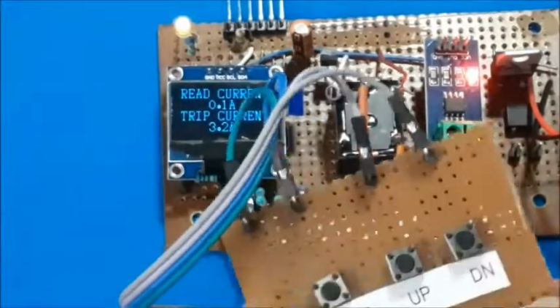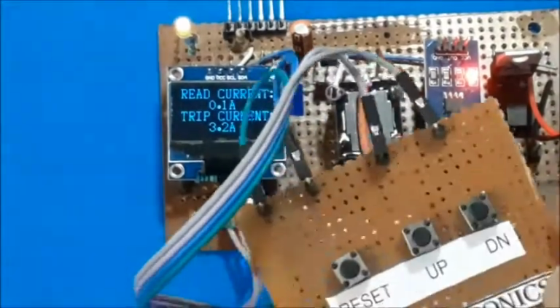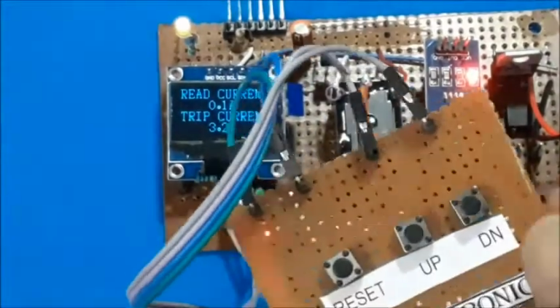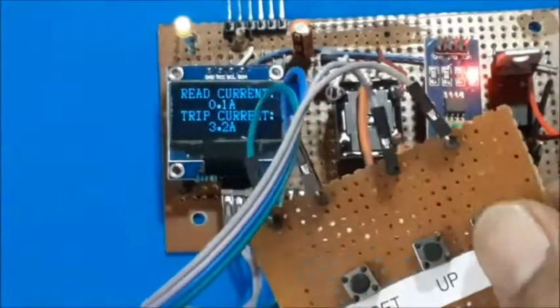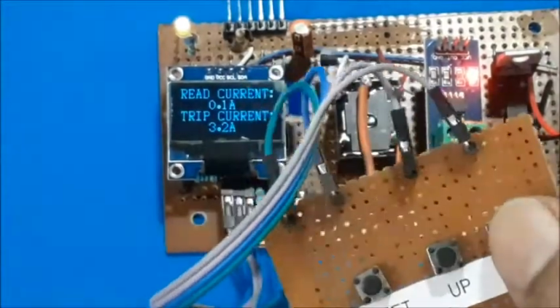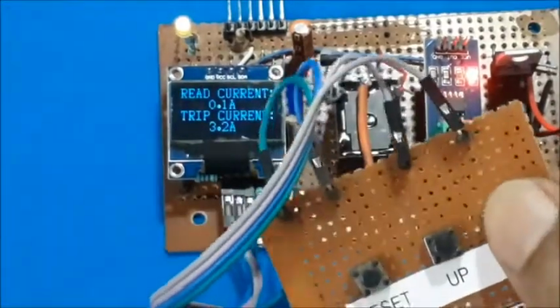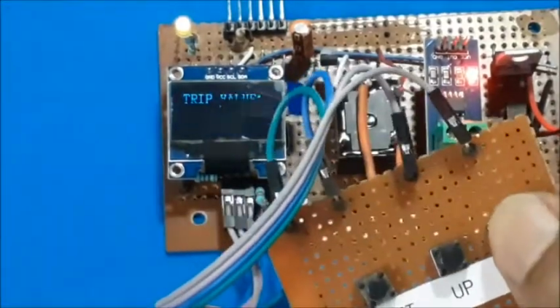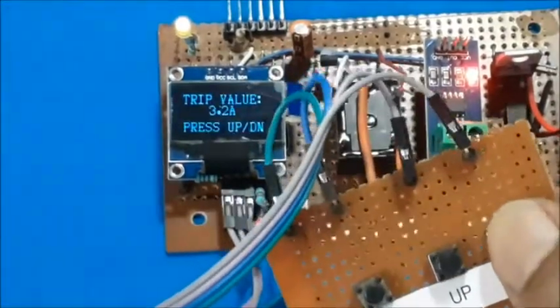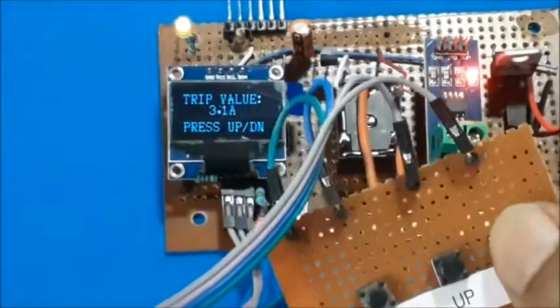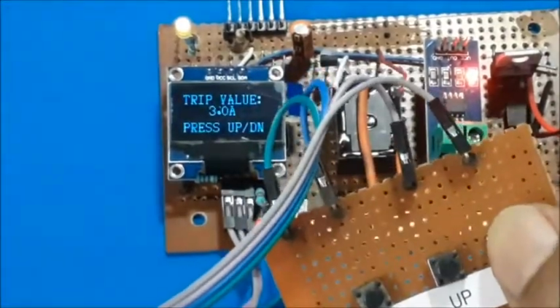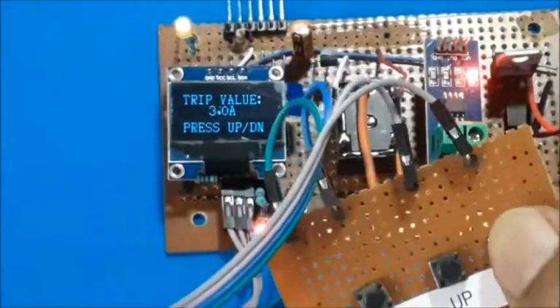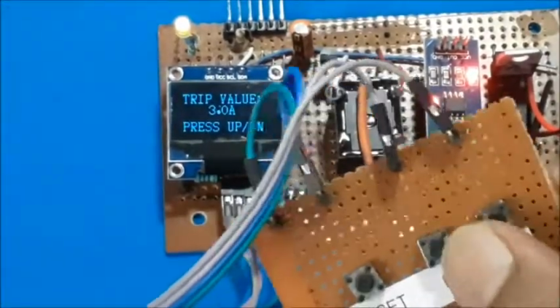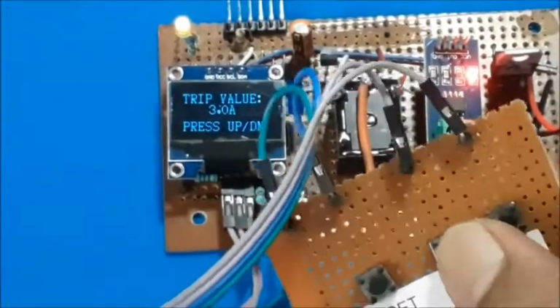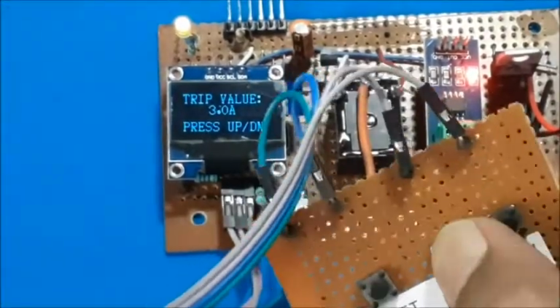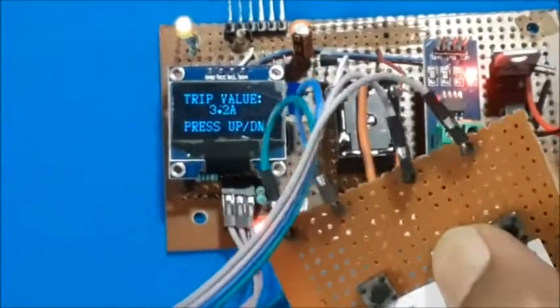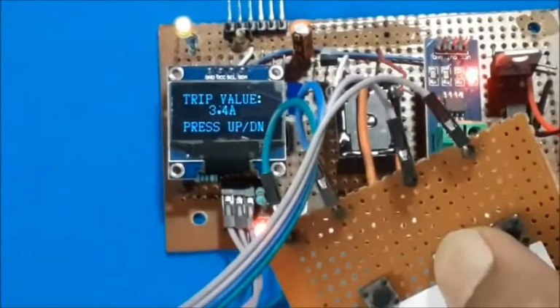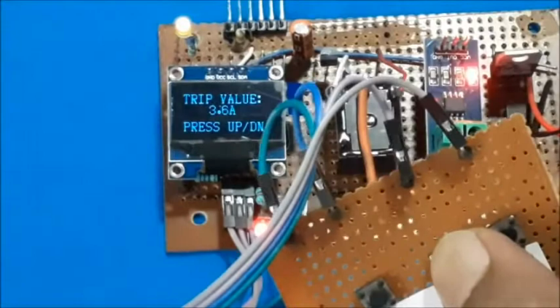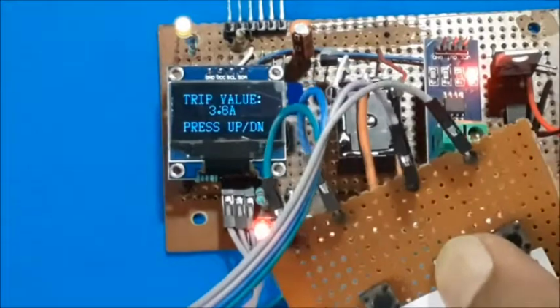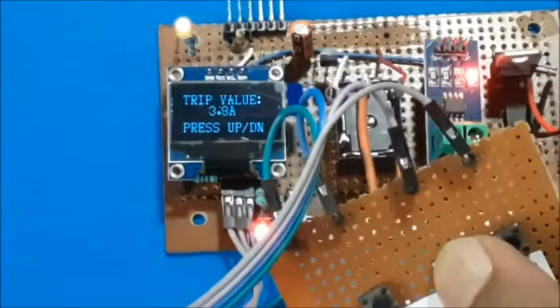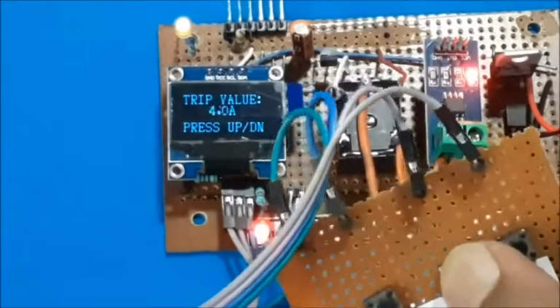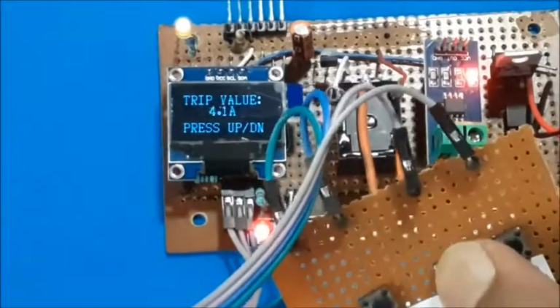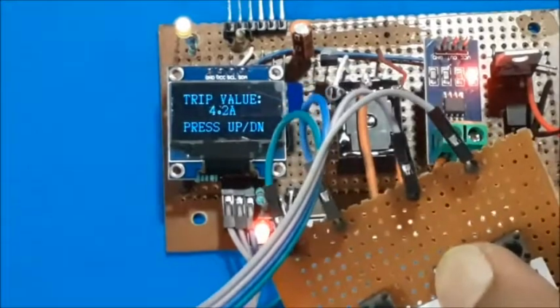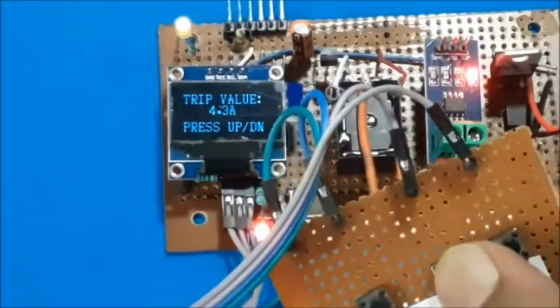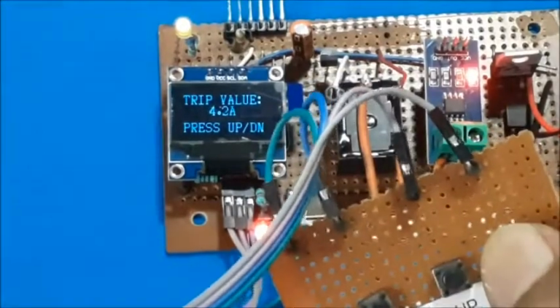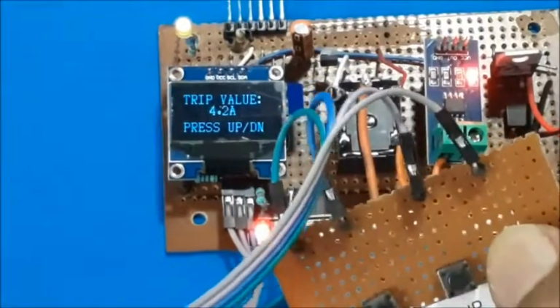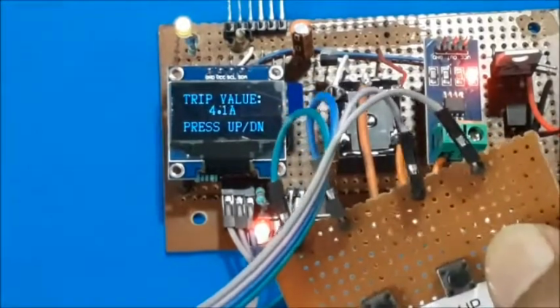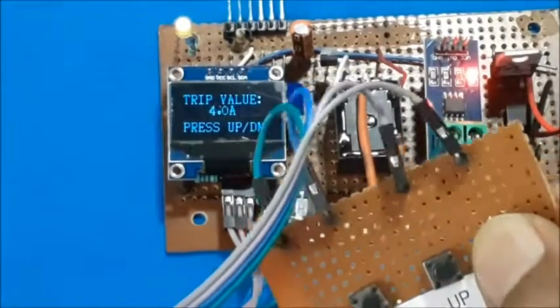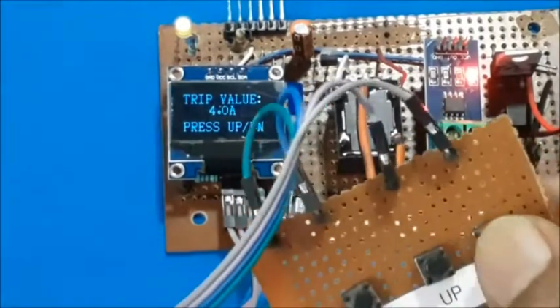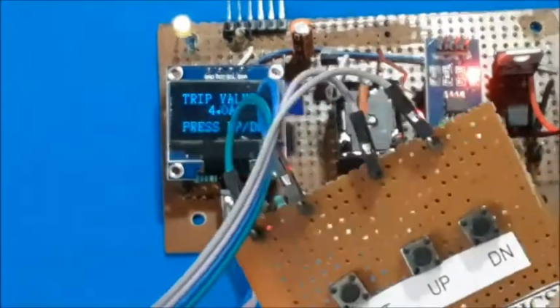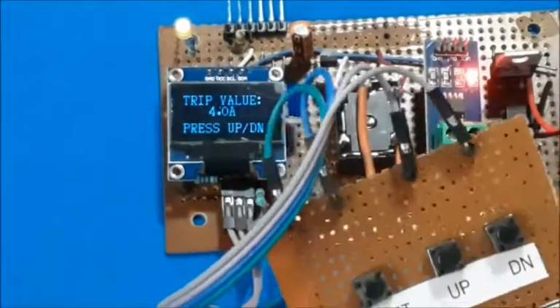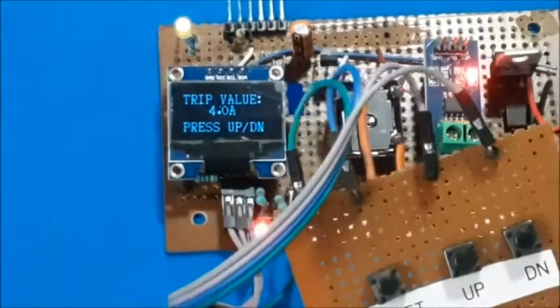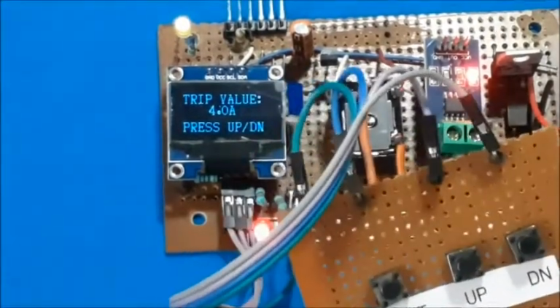If you press the up or down buttons while displaying the current values, you can set and save the maximum trip current value.